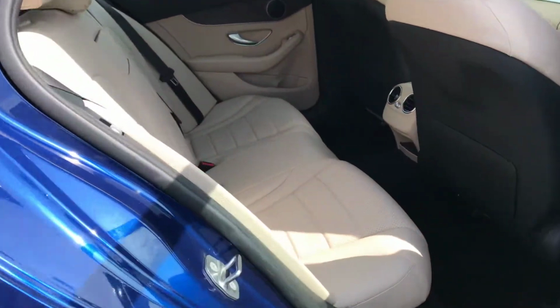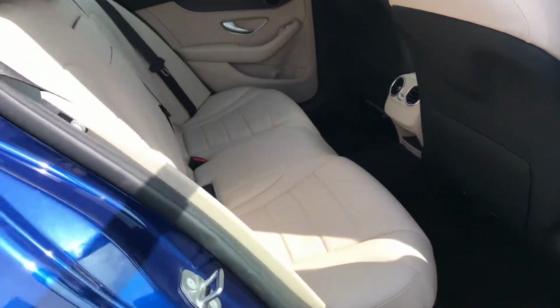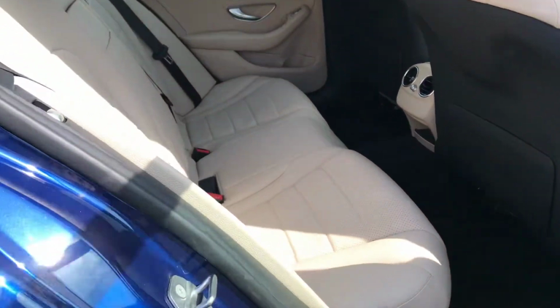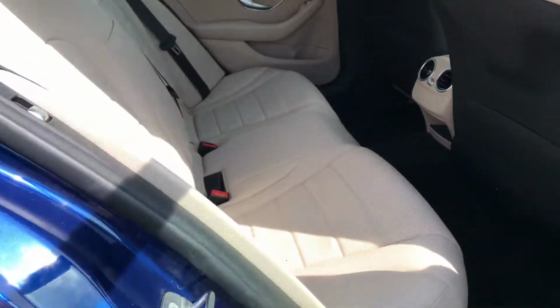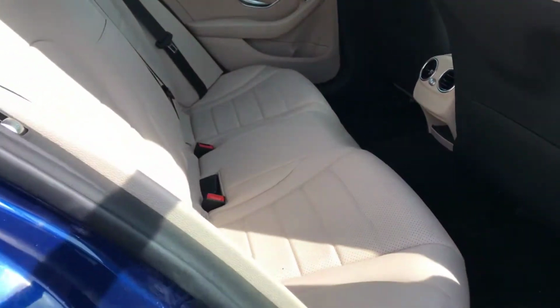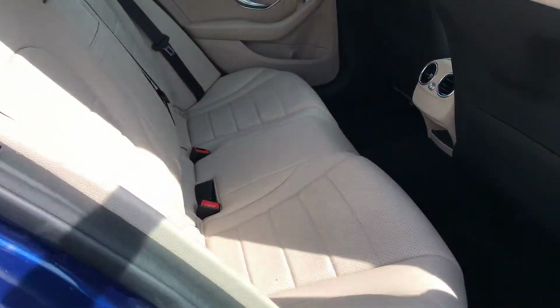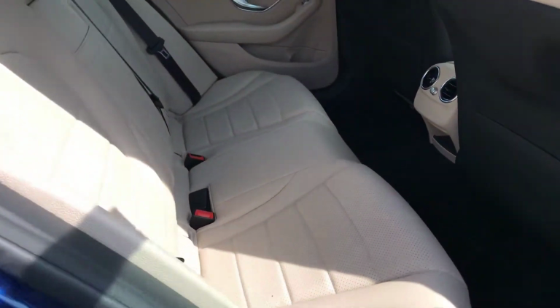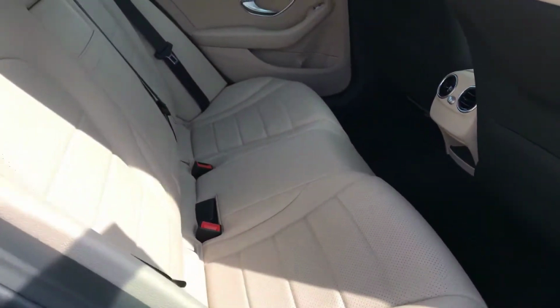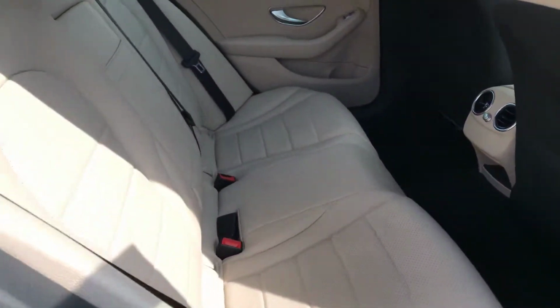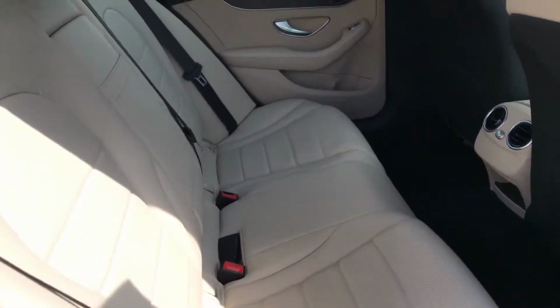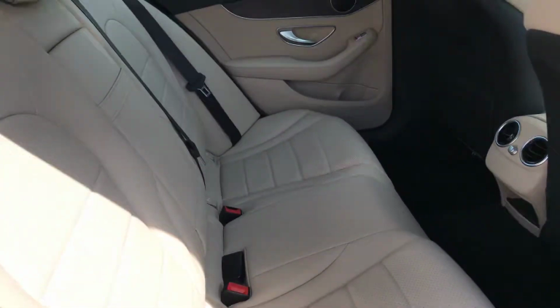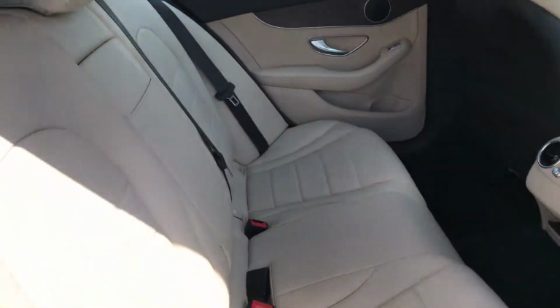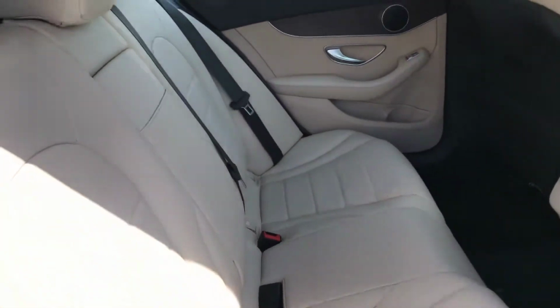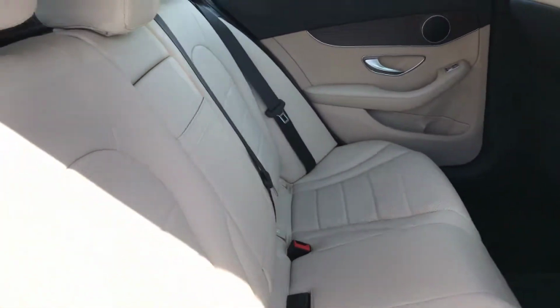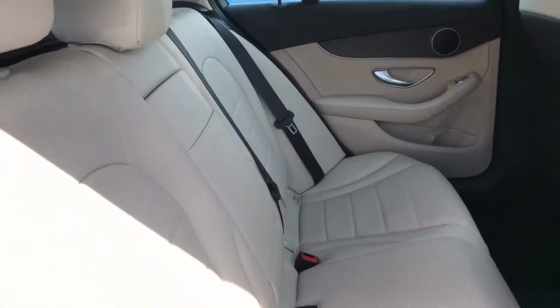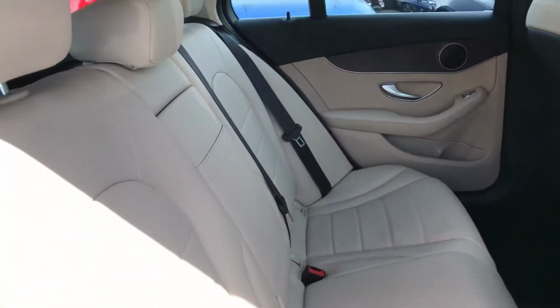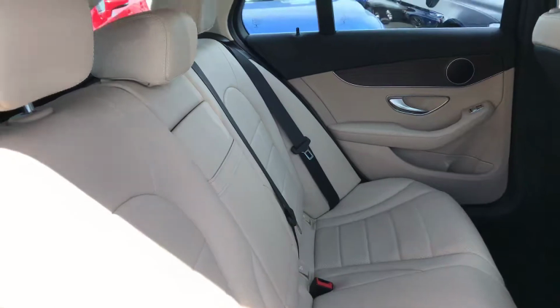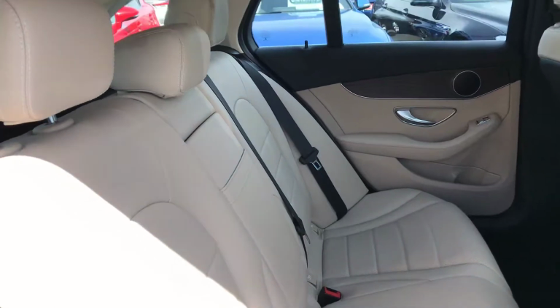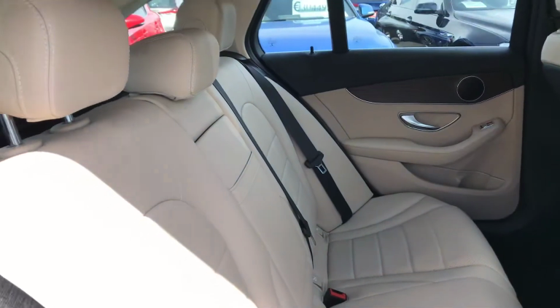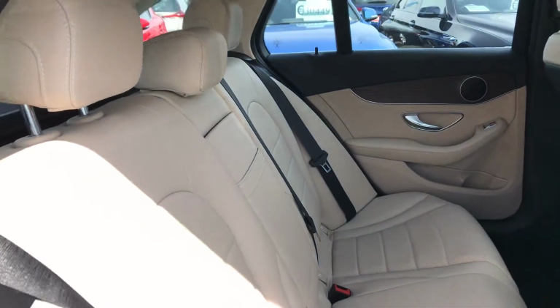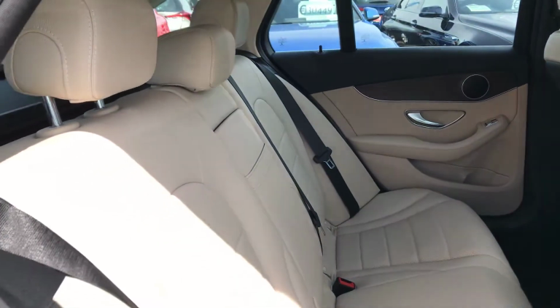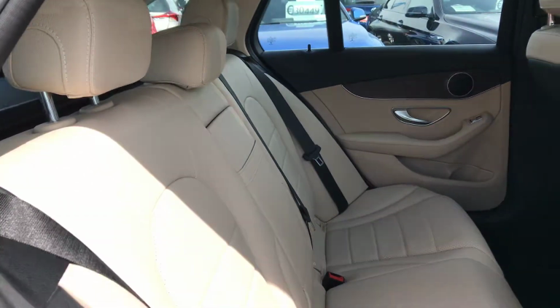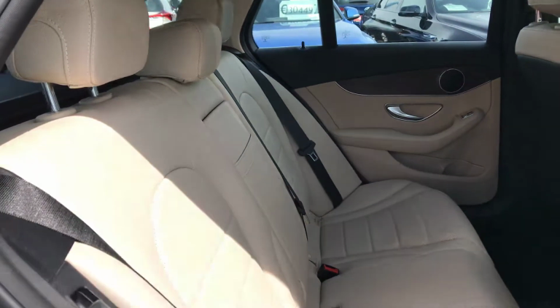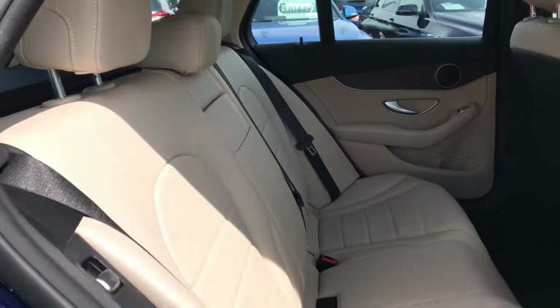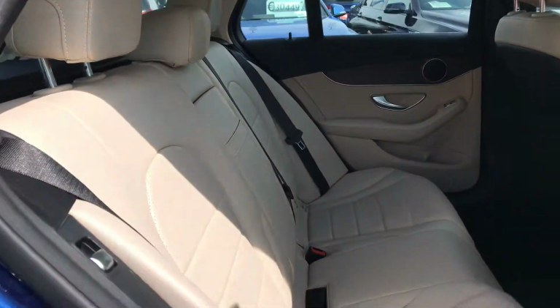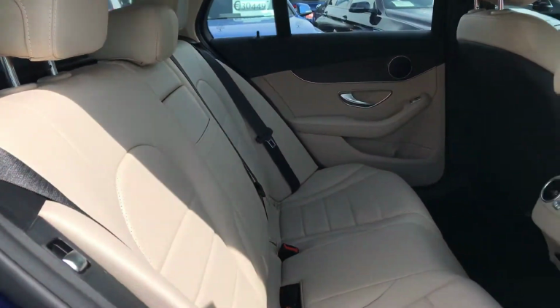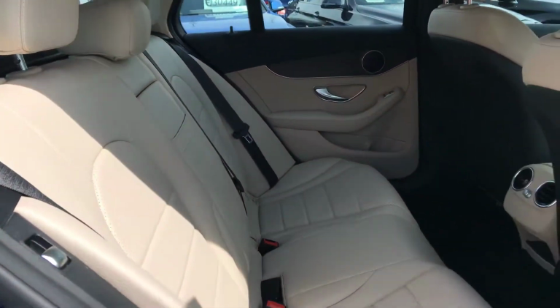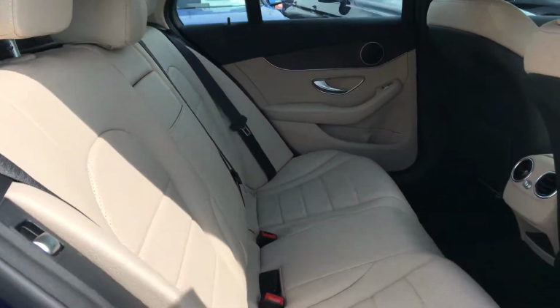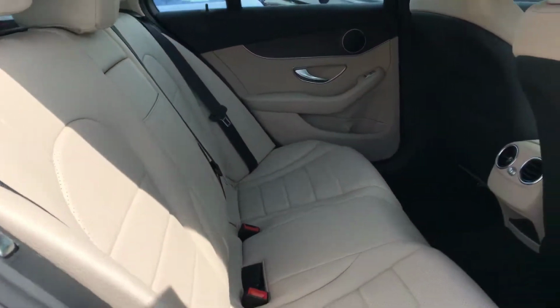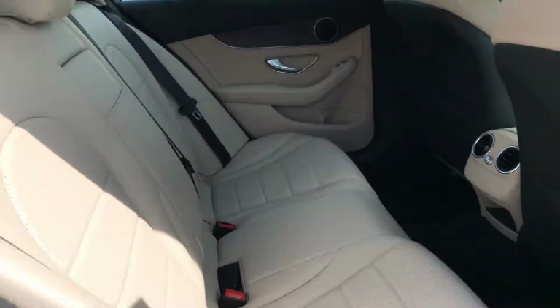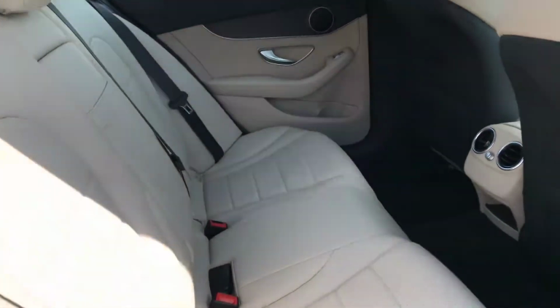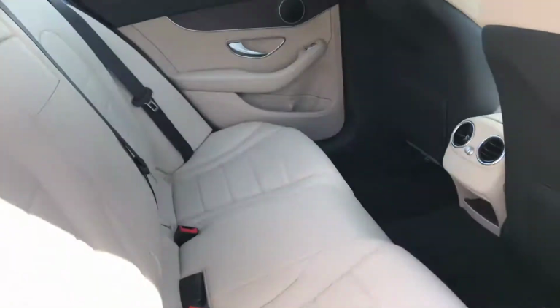In the rear of the car we have a full beige leather interior, two isofix anchor points, and a centre armrest.